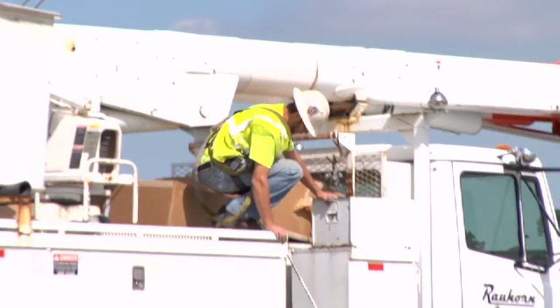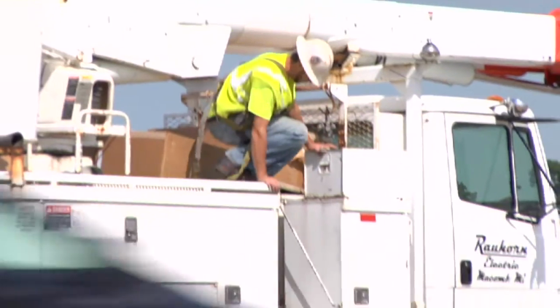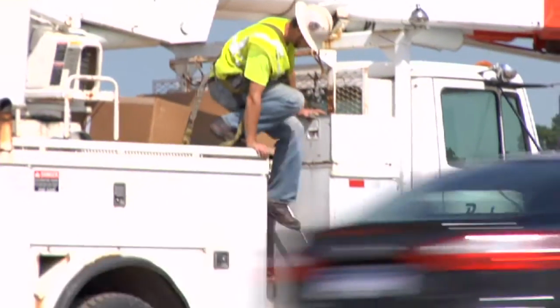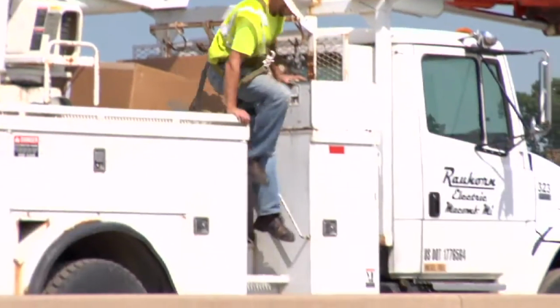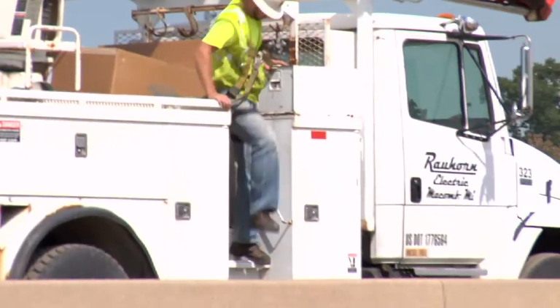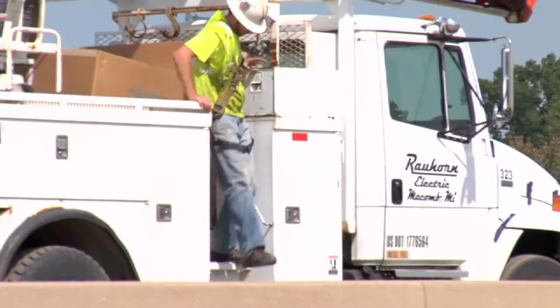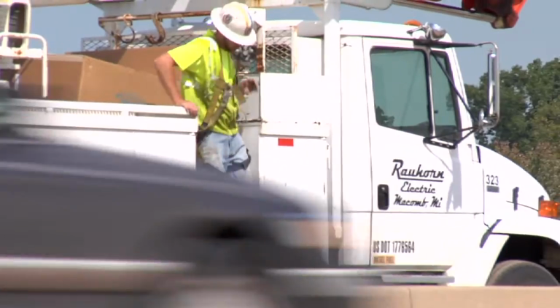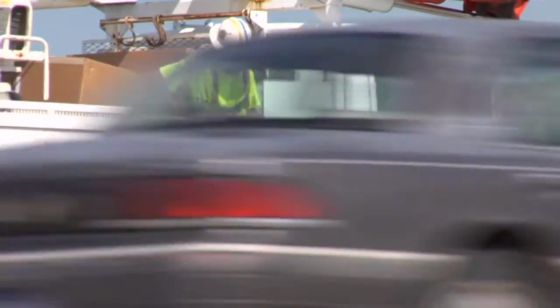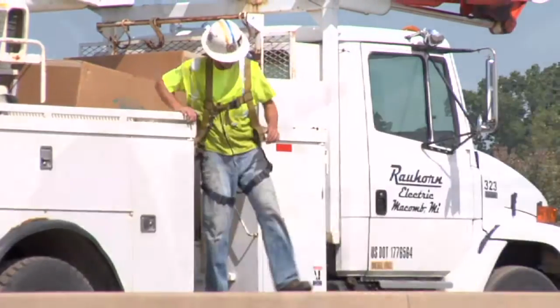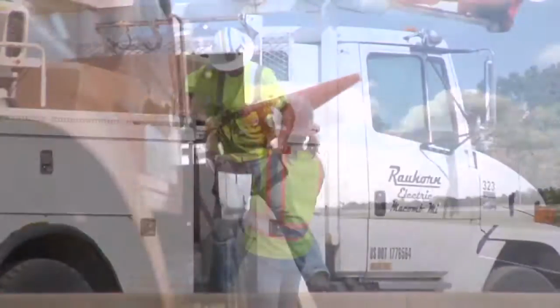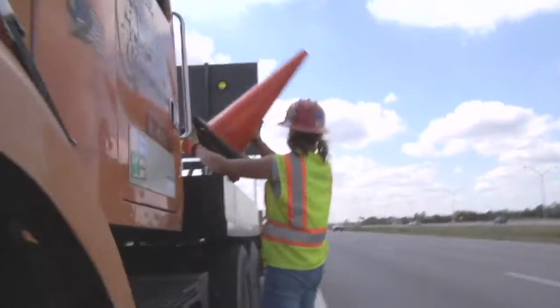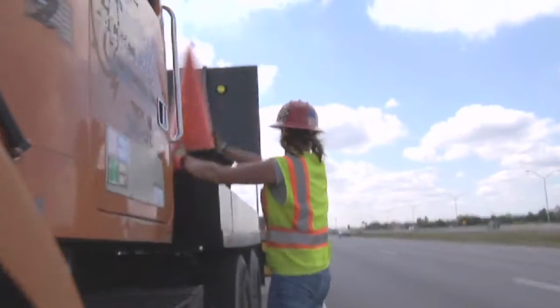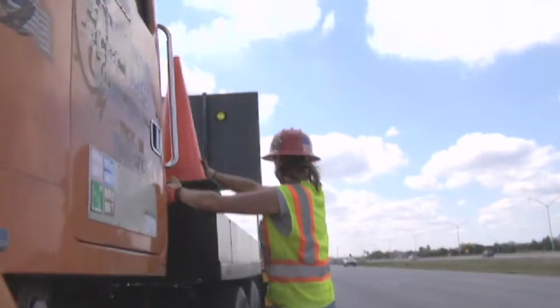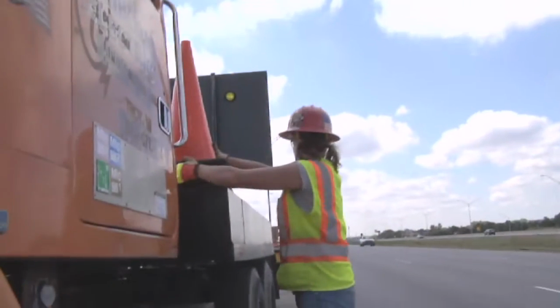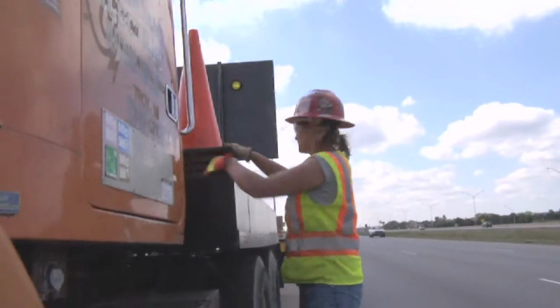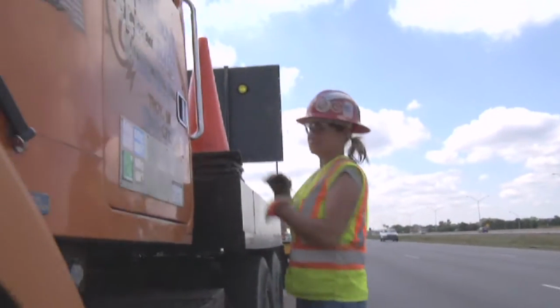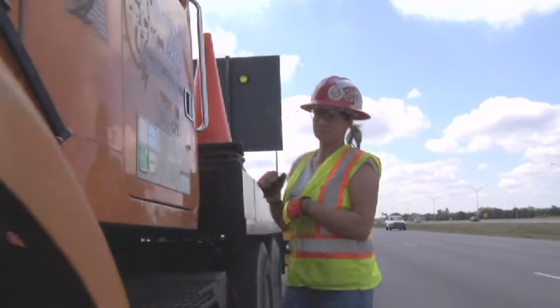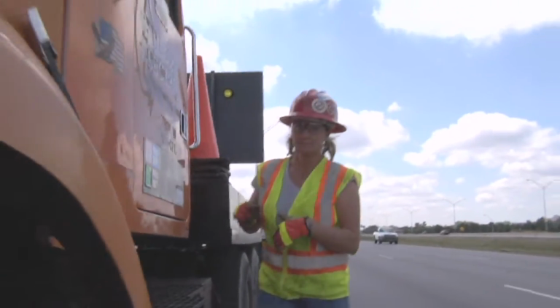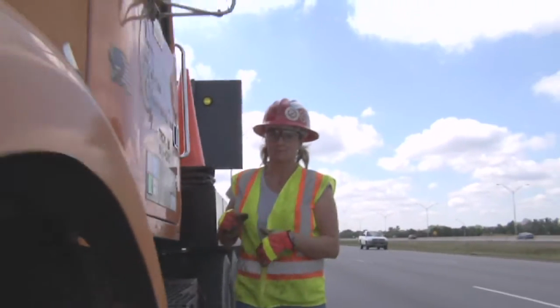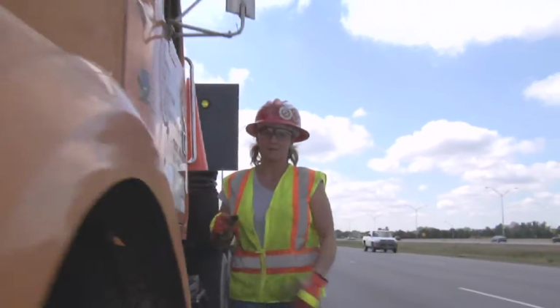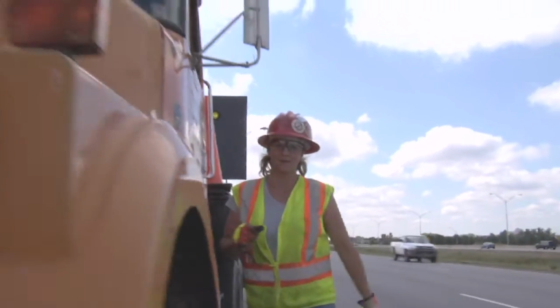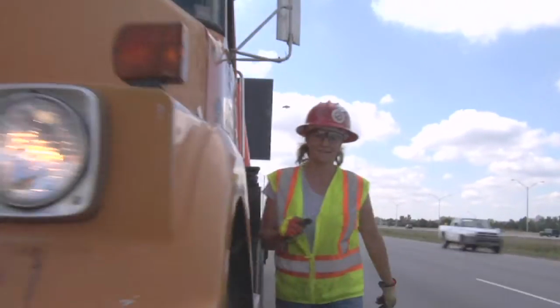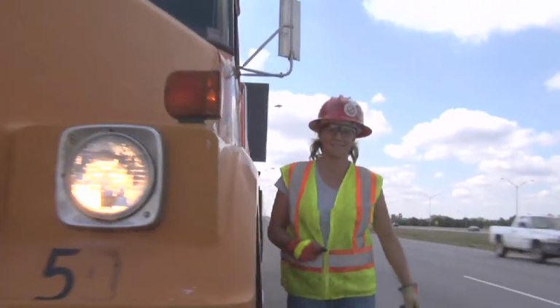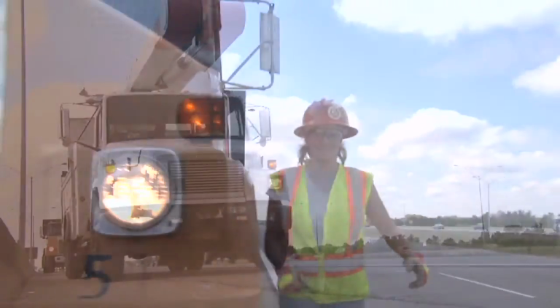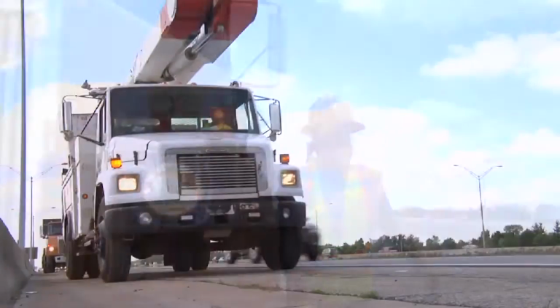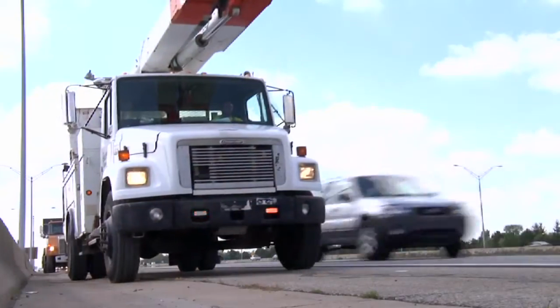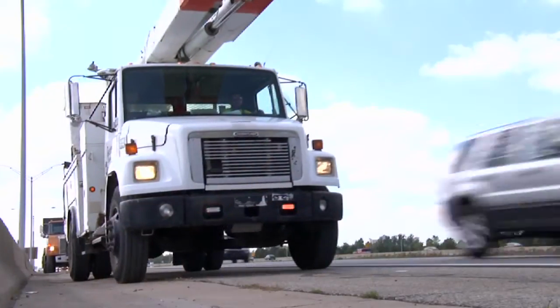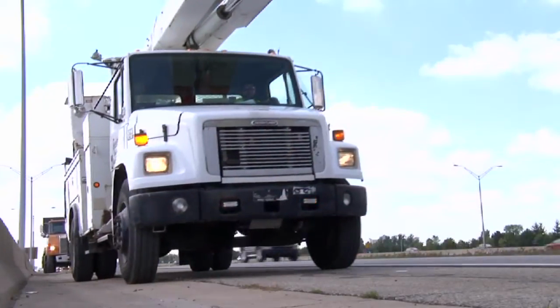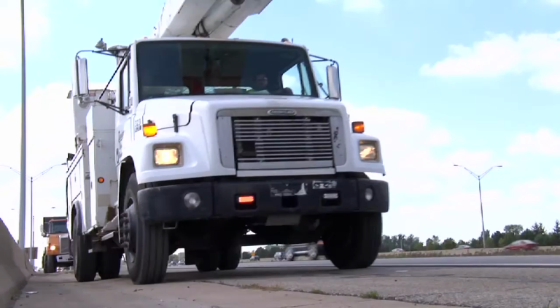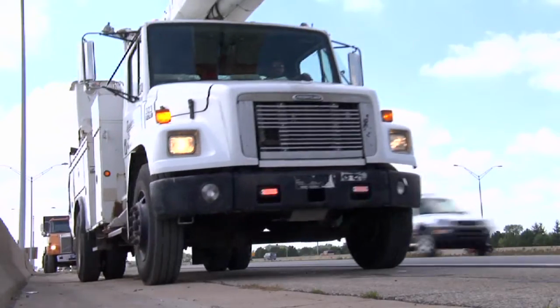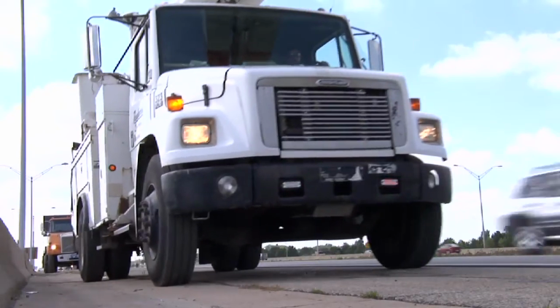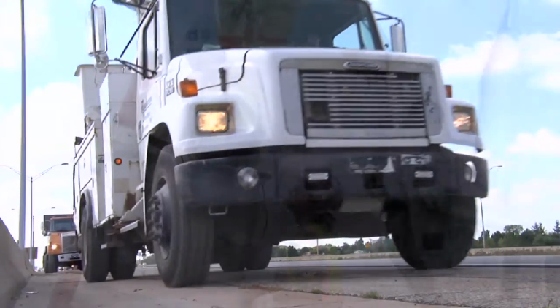Rahorn Electric is doing the installation for us, and on average it takes them about 10 minutes to take down and install a new light.